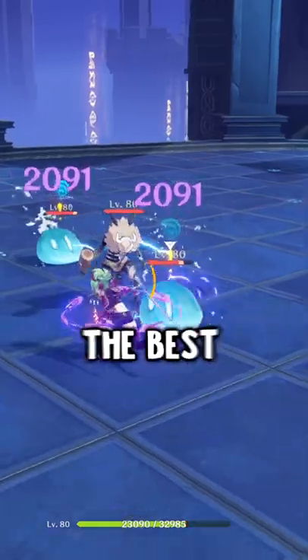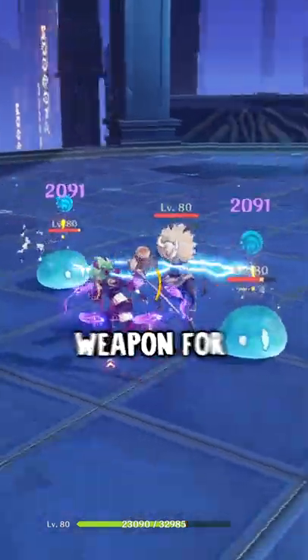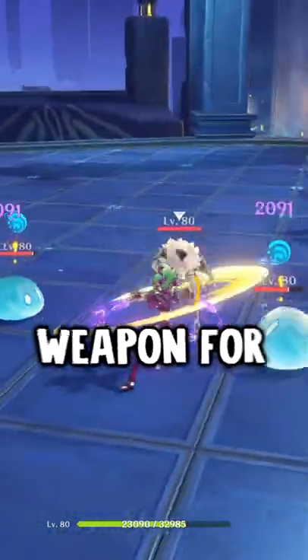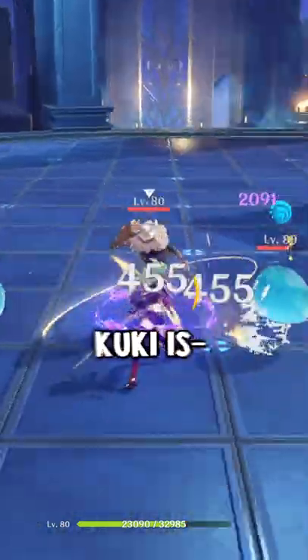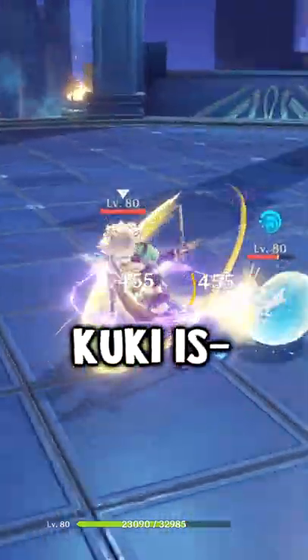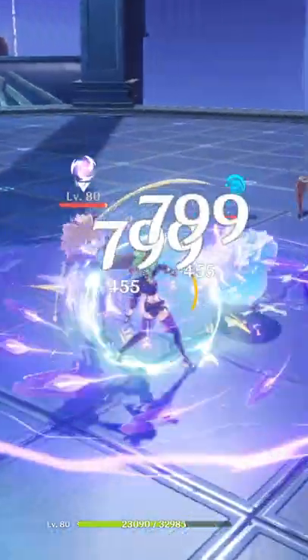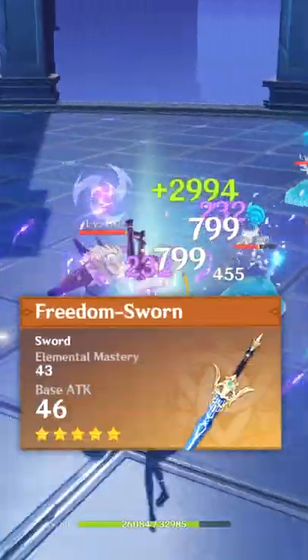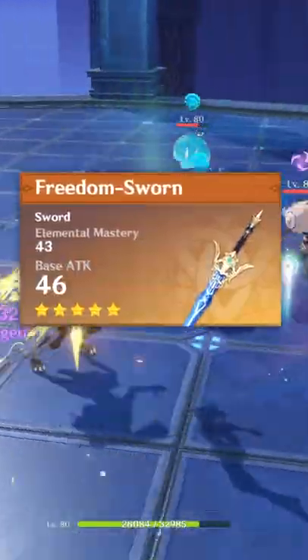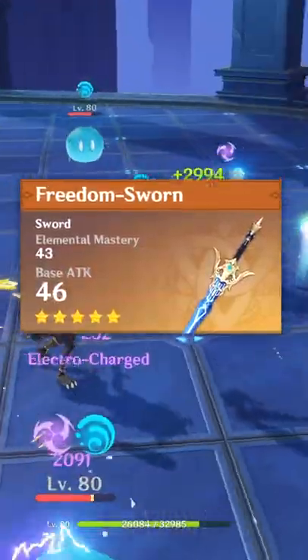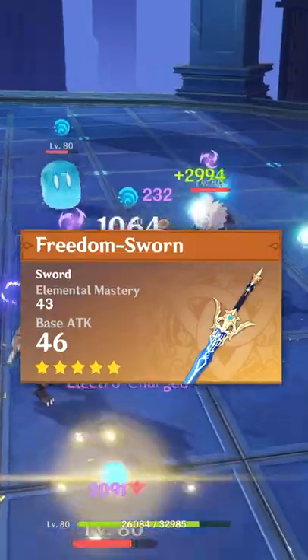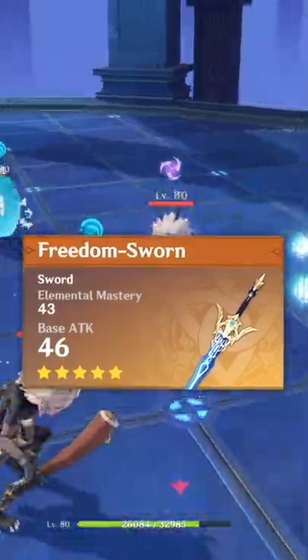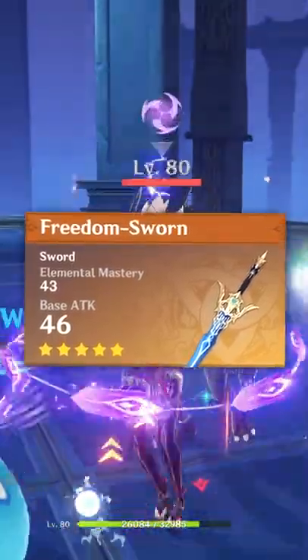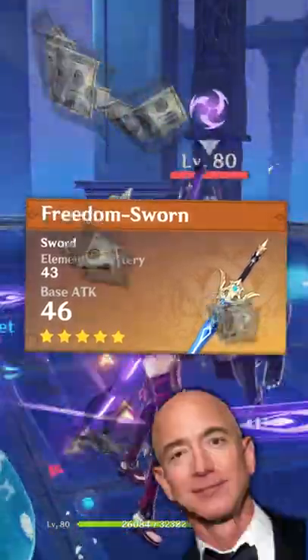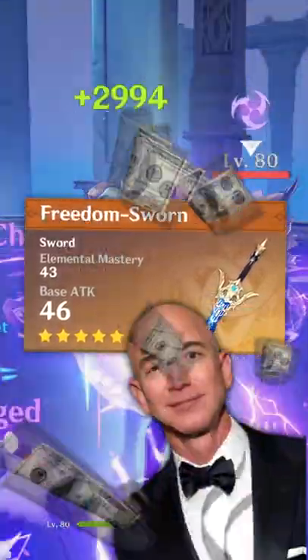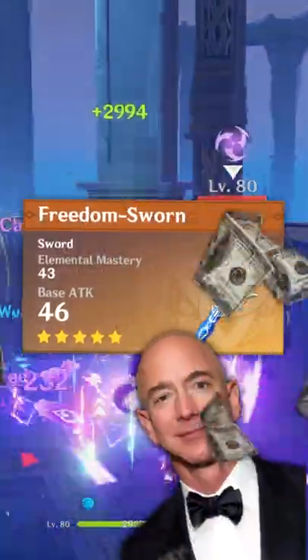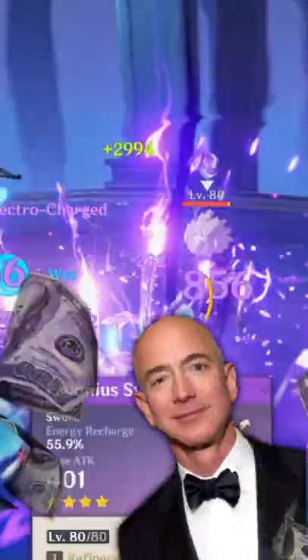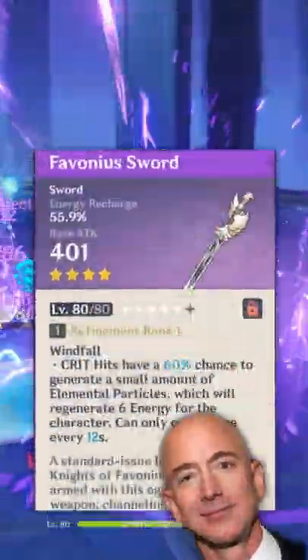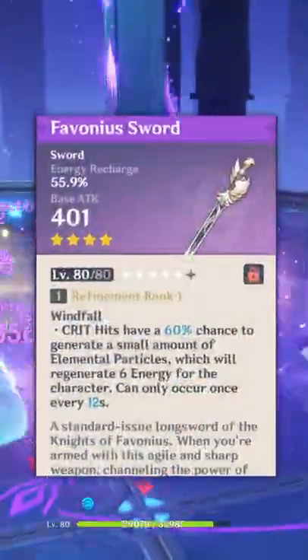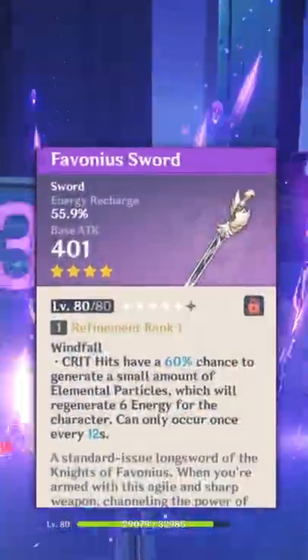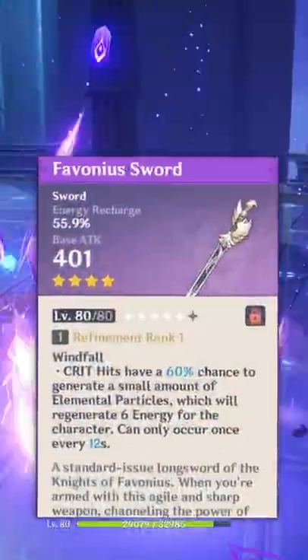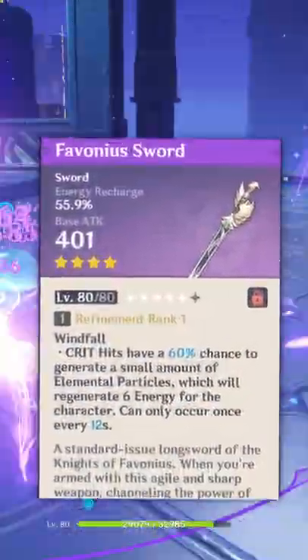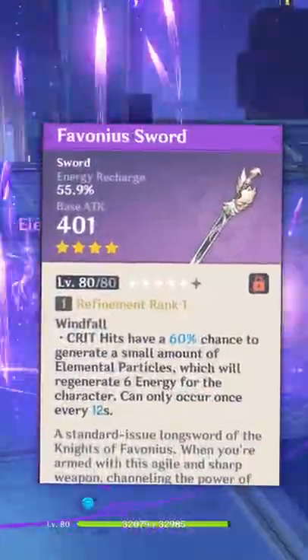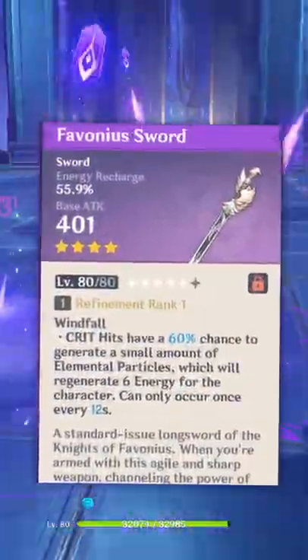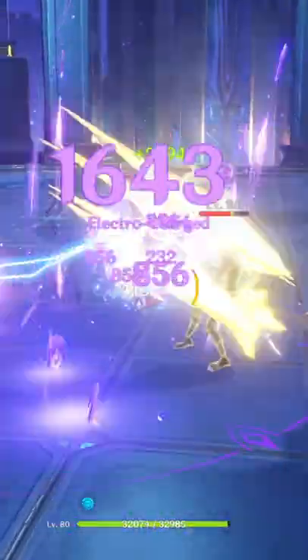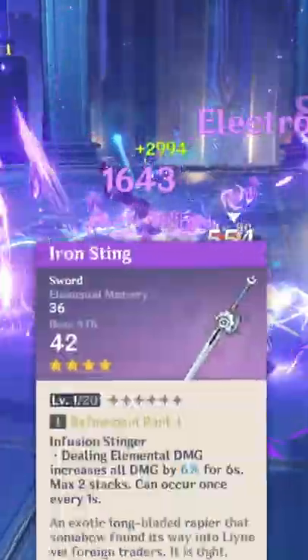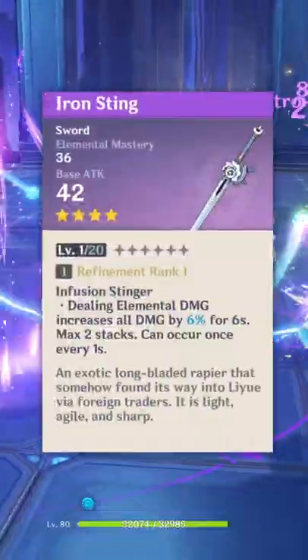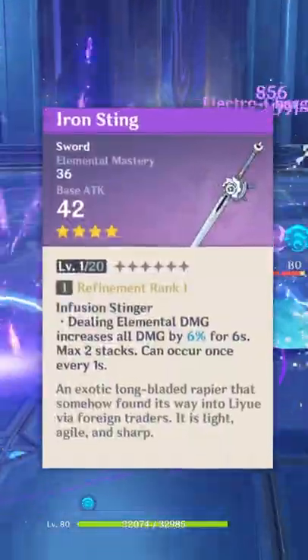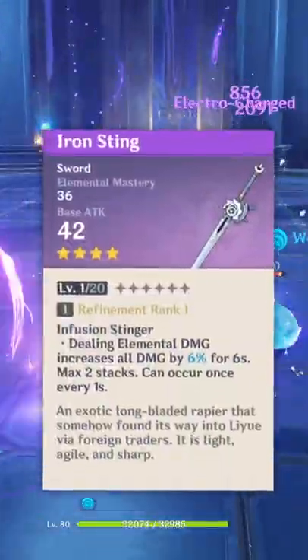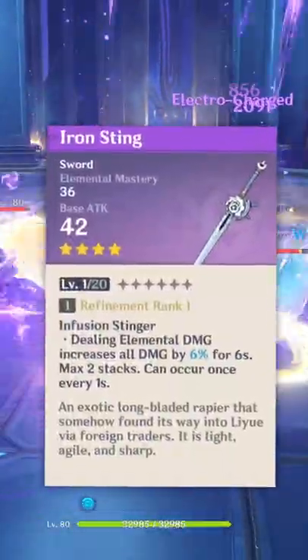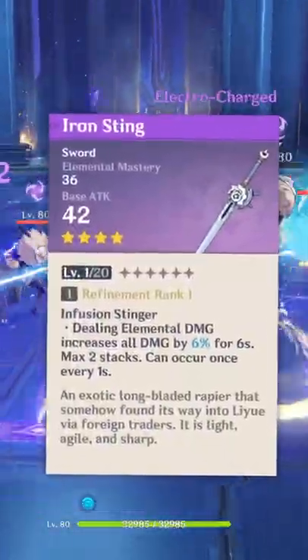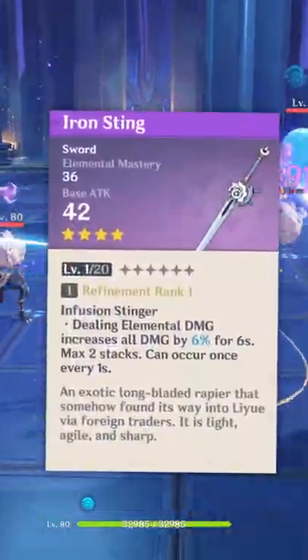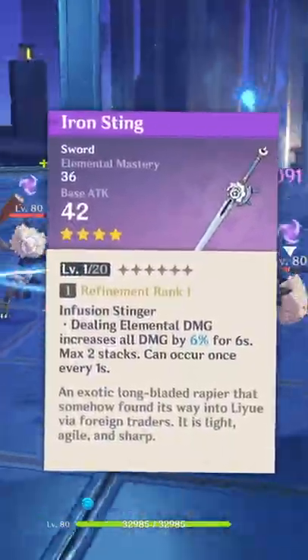The best weapon for Kuki is the Freedom-Sworn, but if you're not Jeff Bezos you can also use the Favonius Sword or the Iron Sting as a craftable weapon.